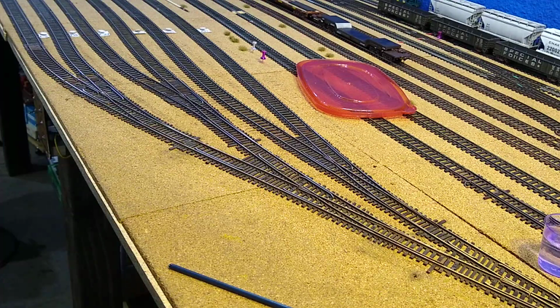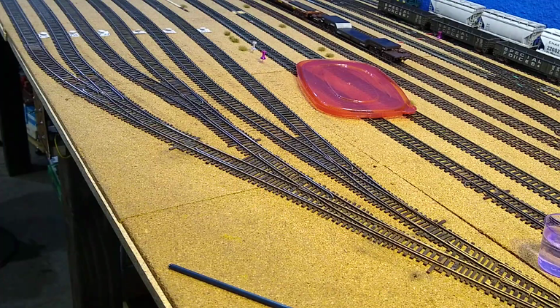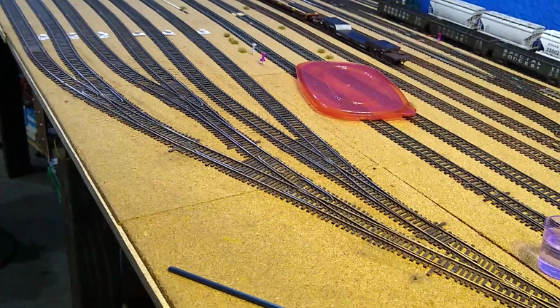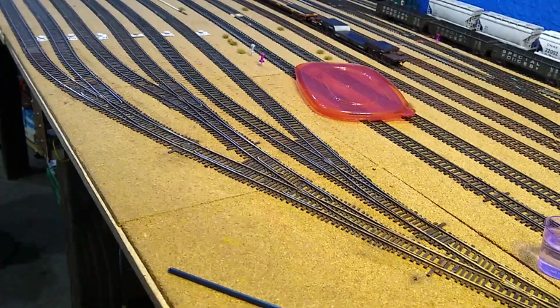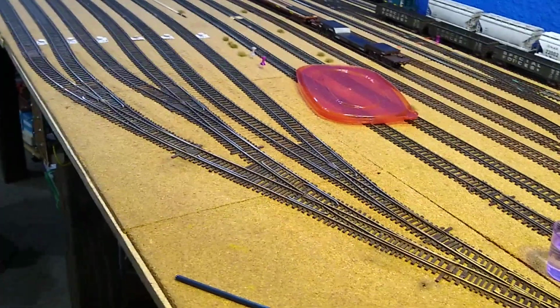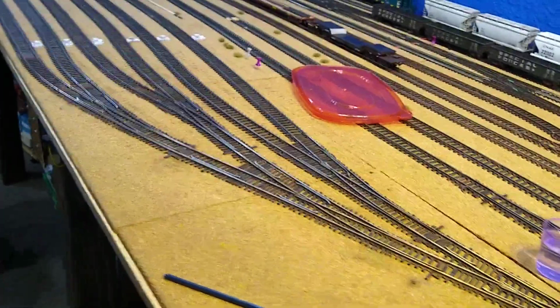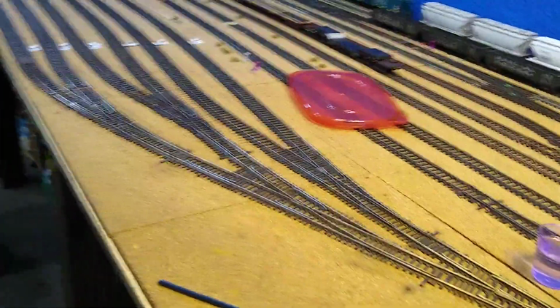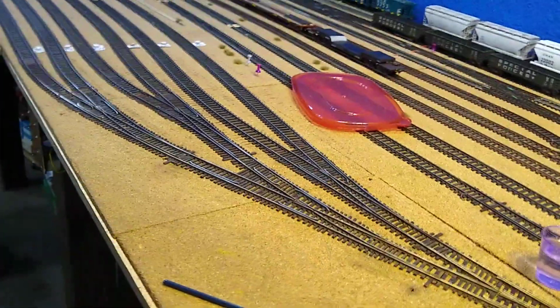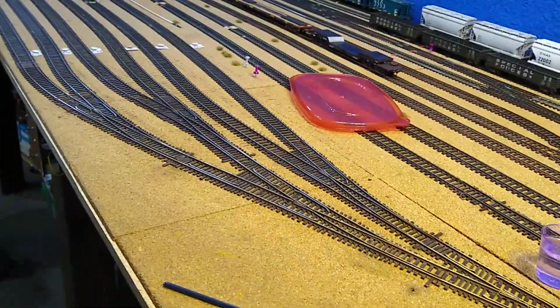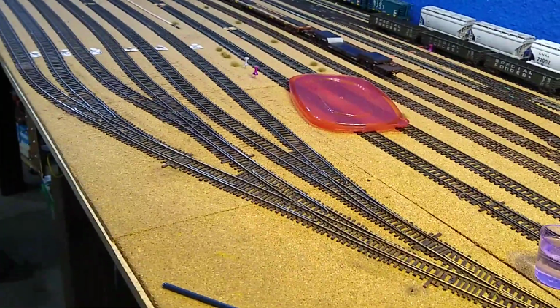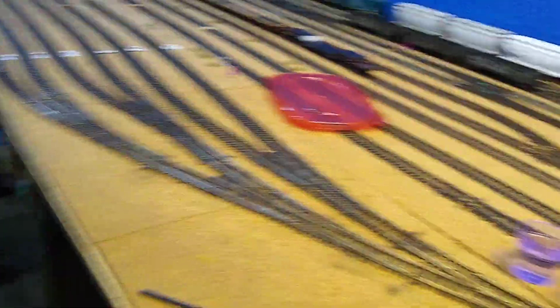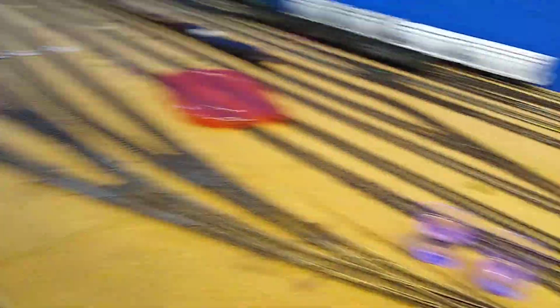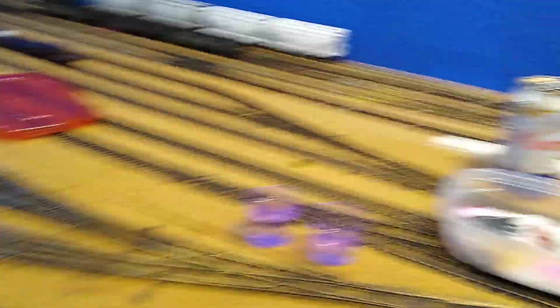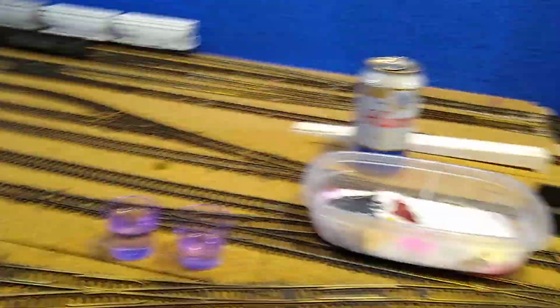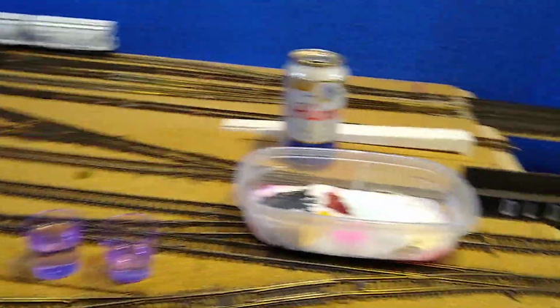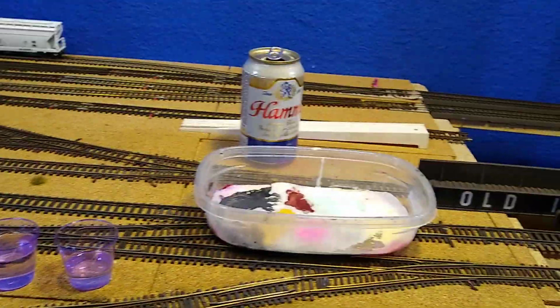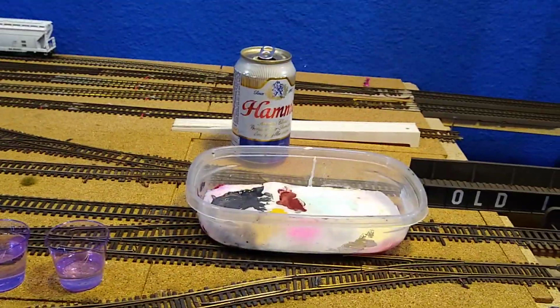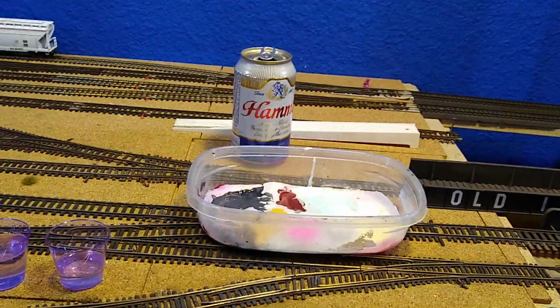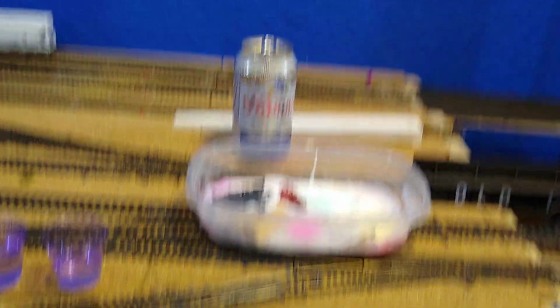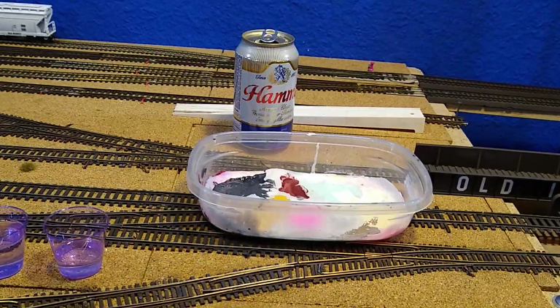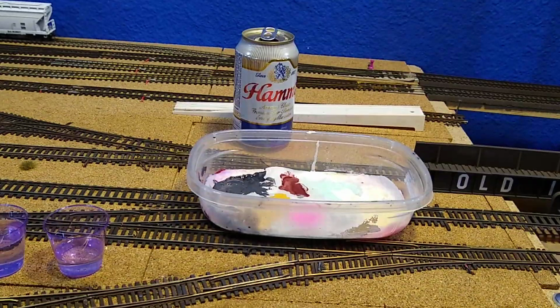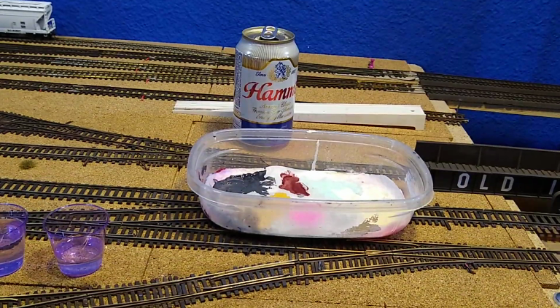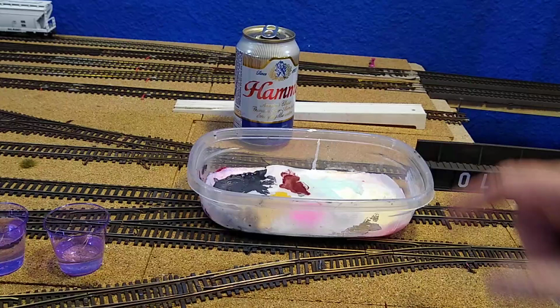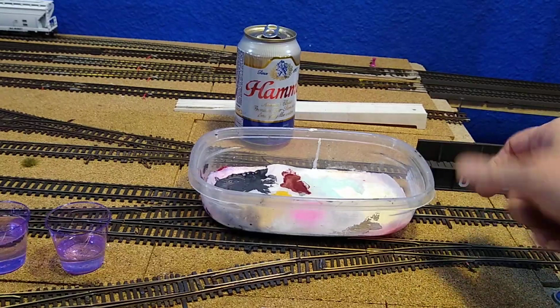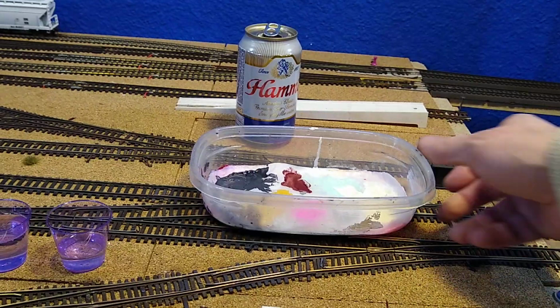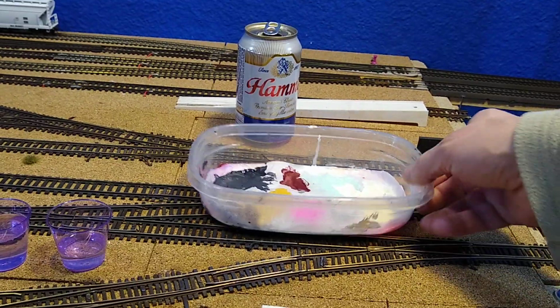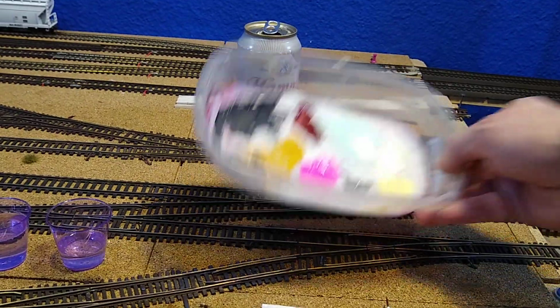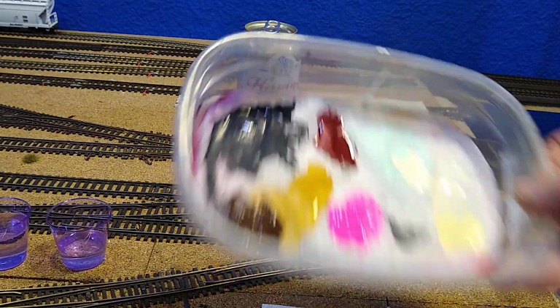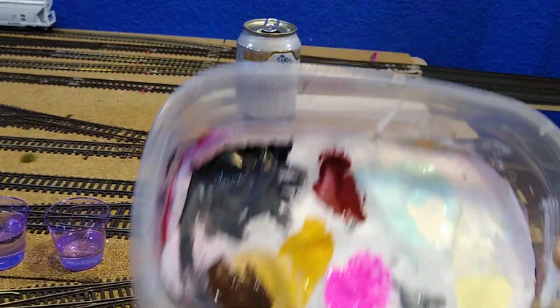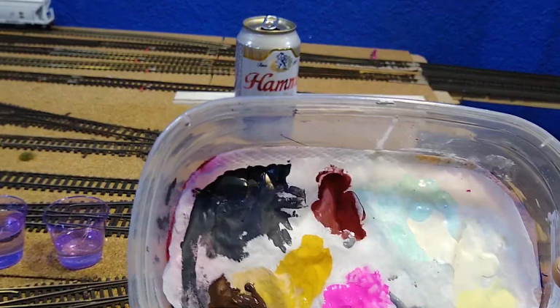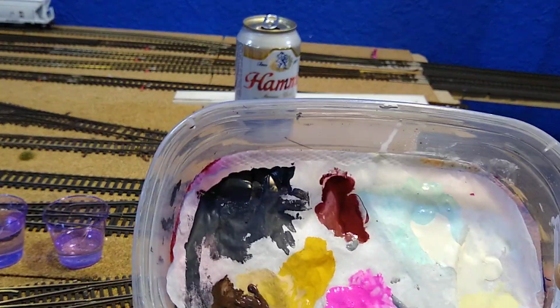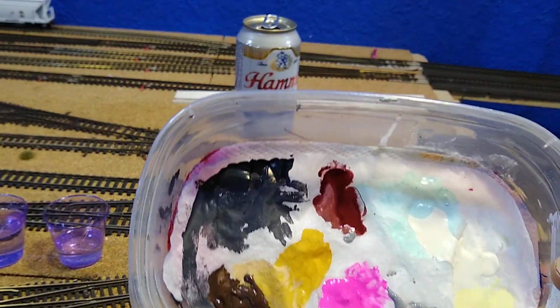So that's it - paint your track. That's all you gotta do. Wet palette, and I'm ready to move on.